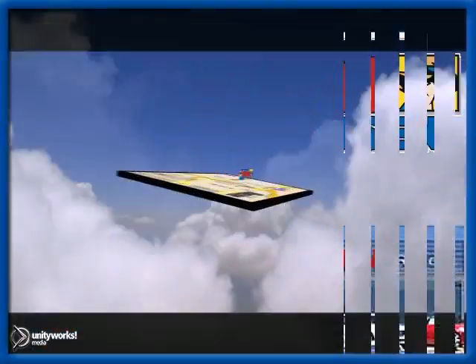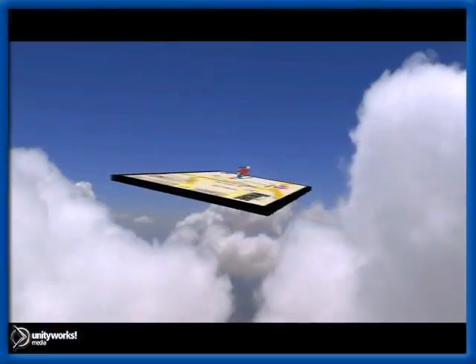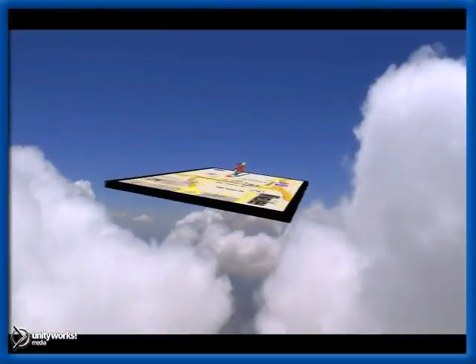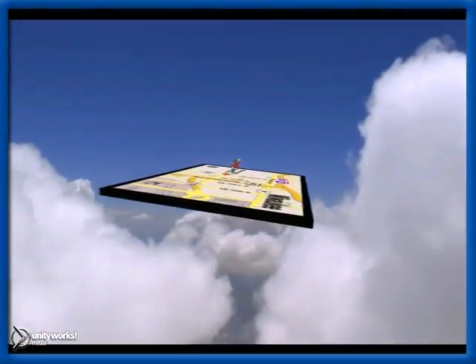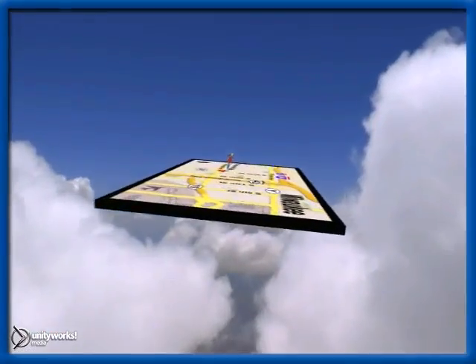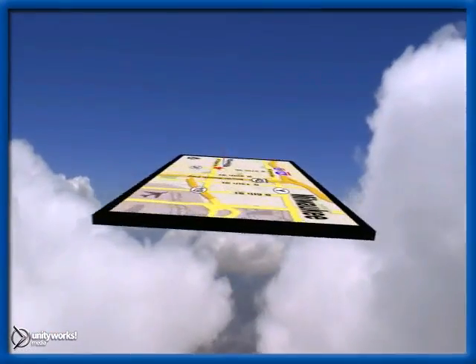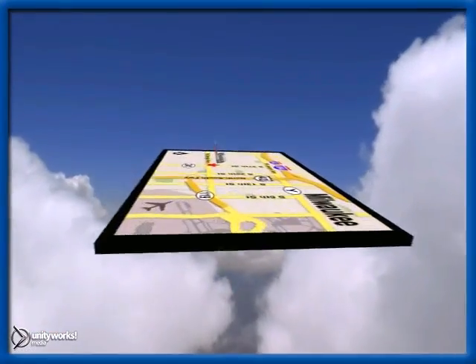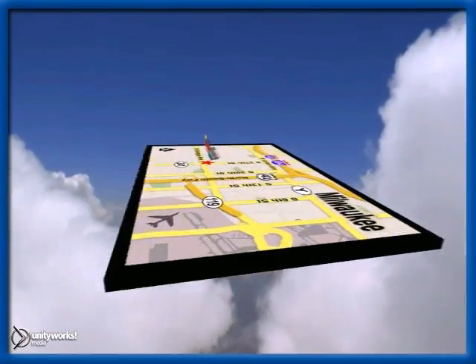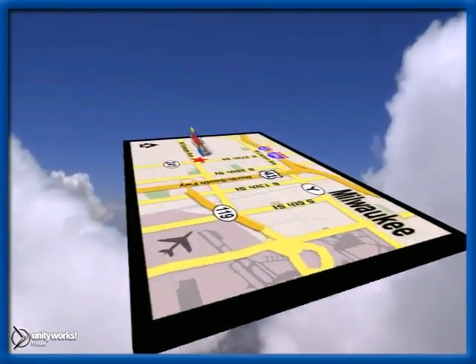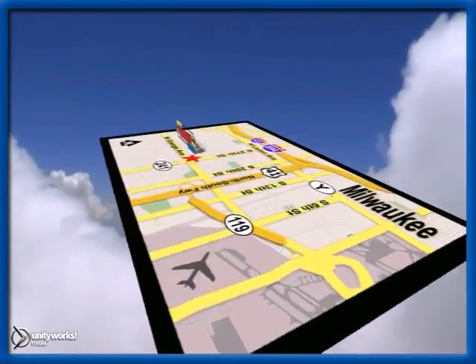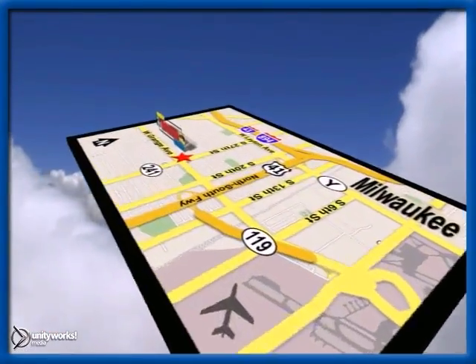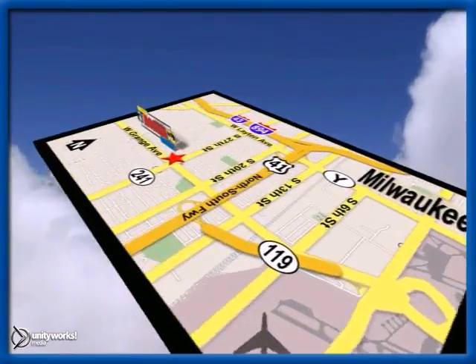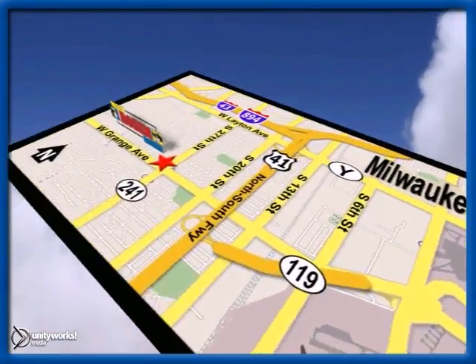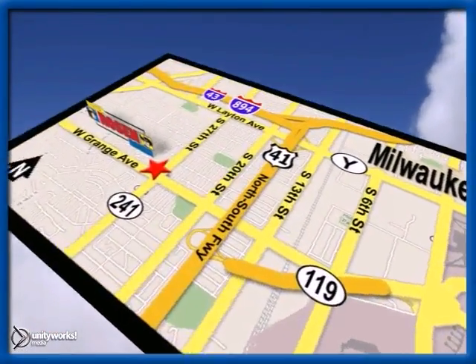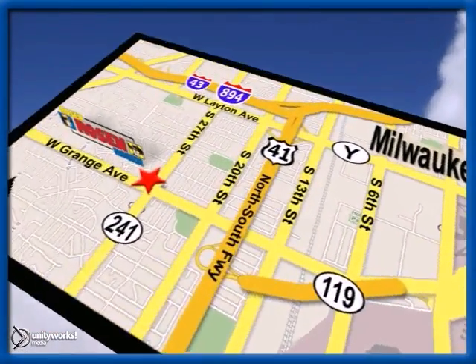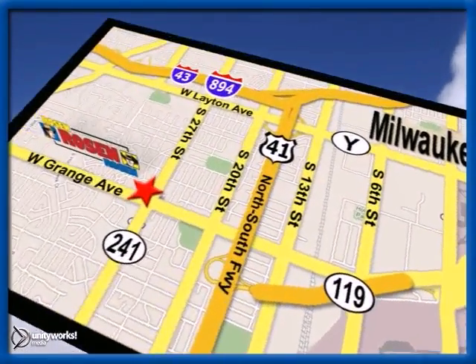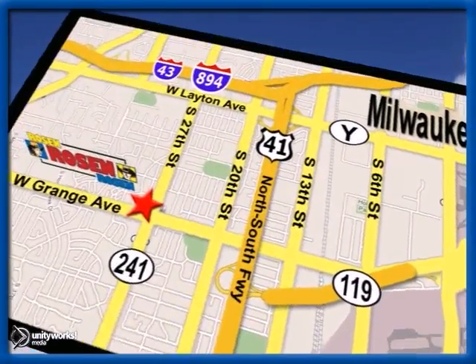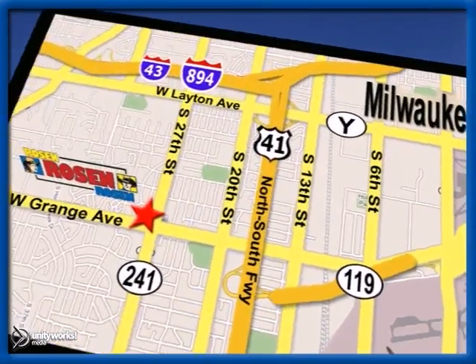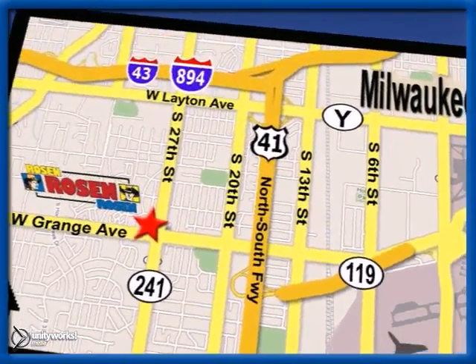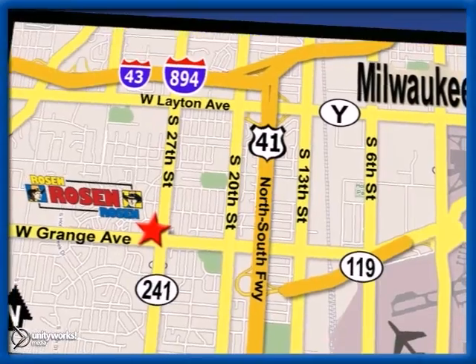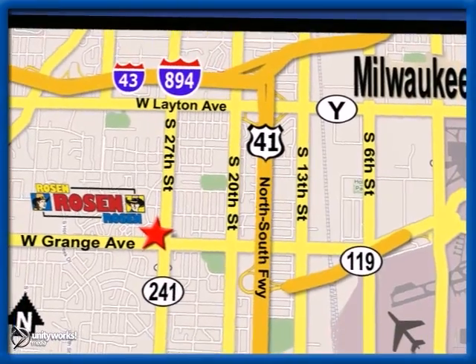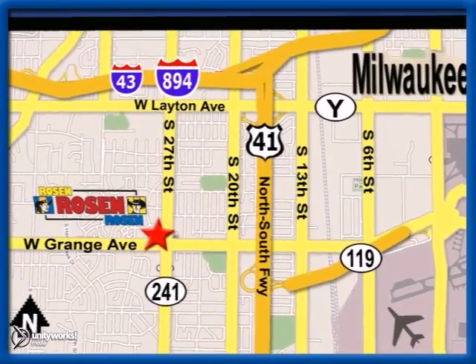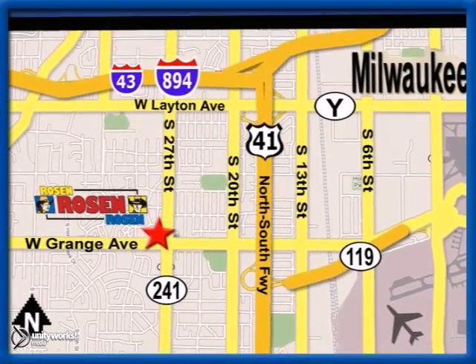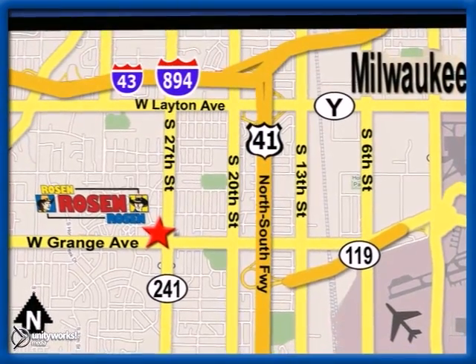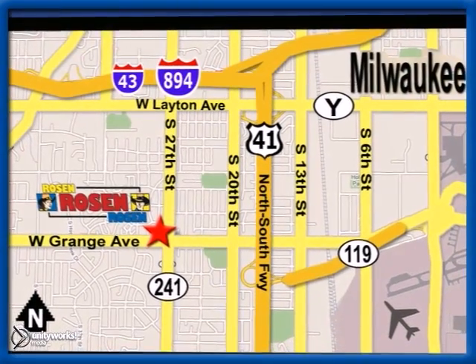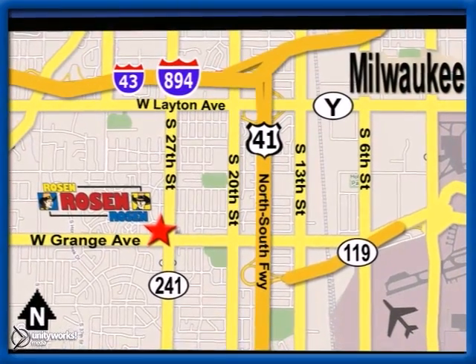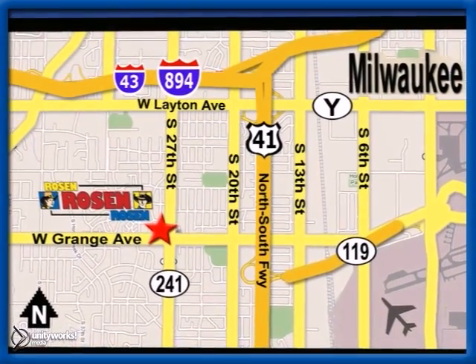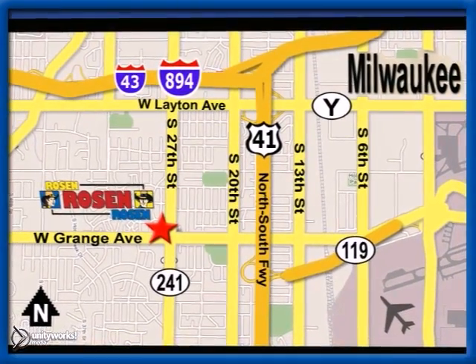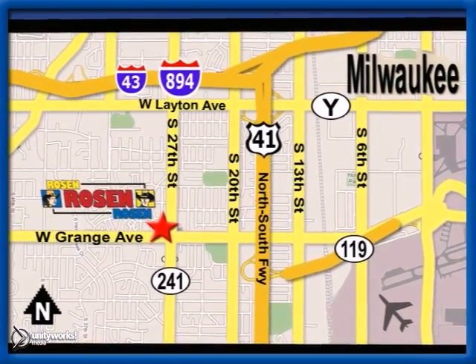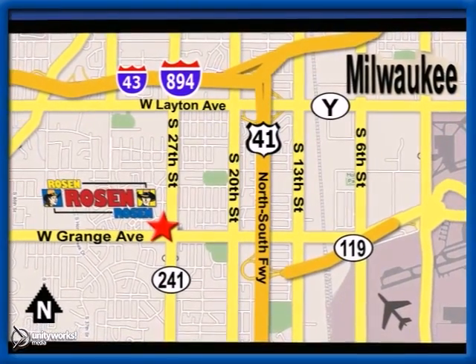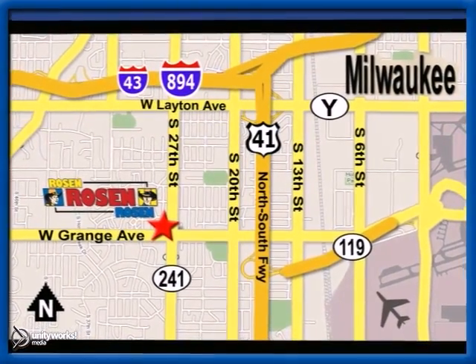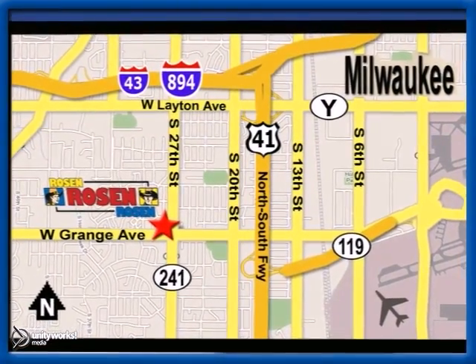We're conveniently located just west of Mitchell International Airport at 5505 South 27th Street.